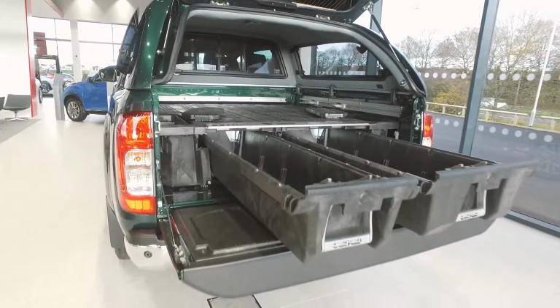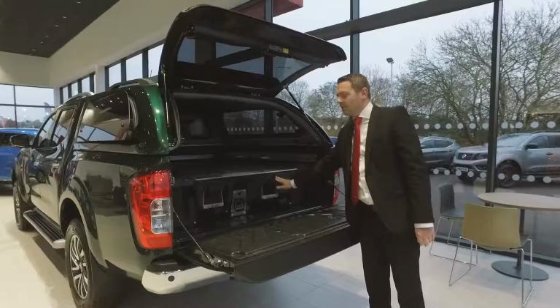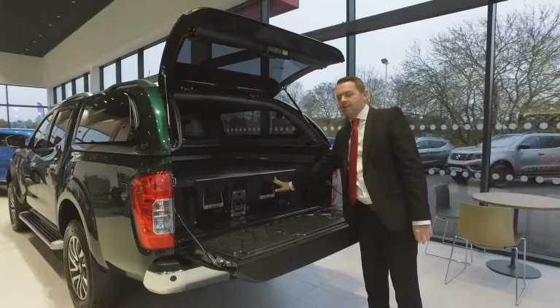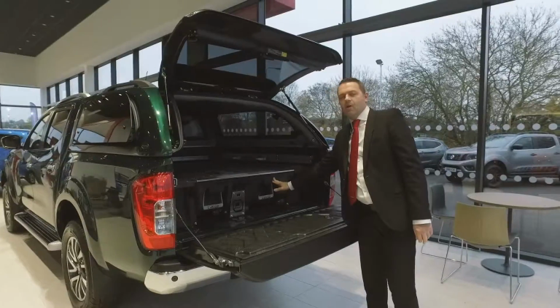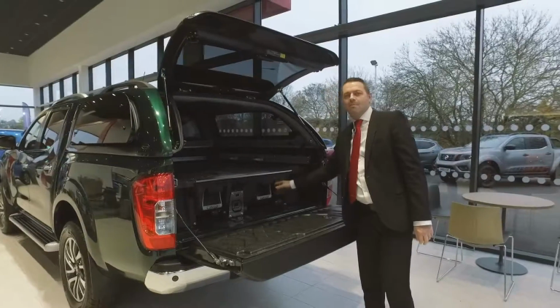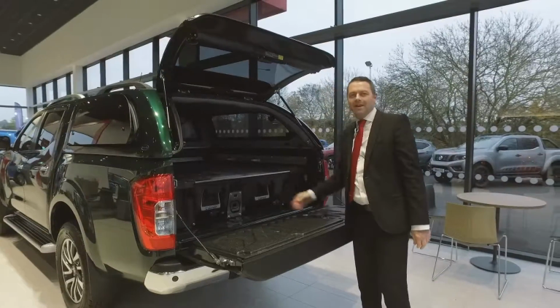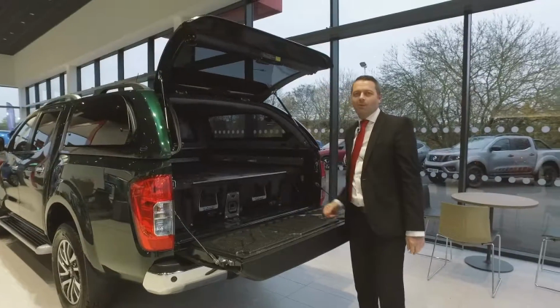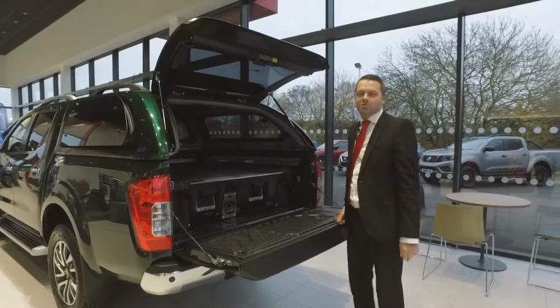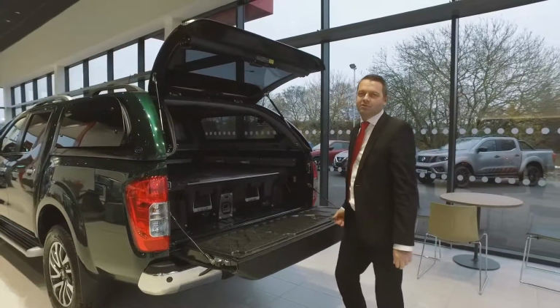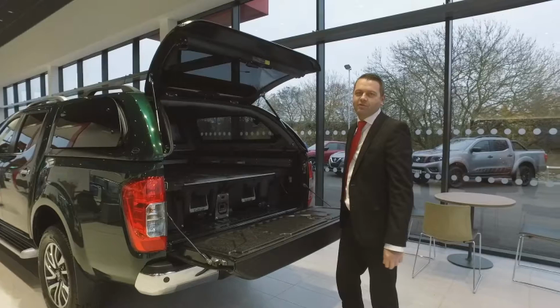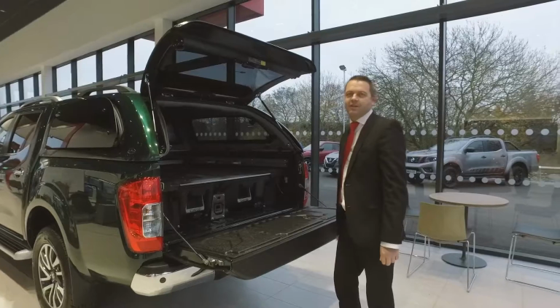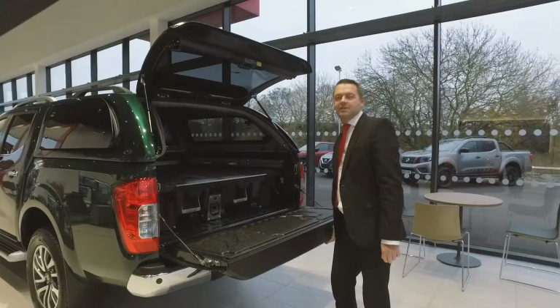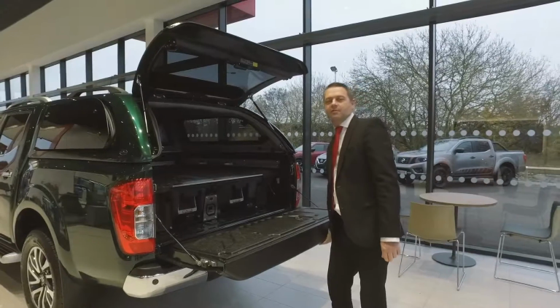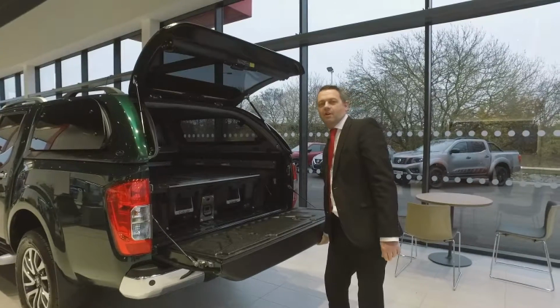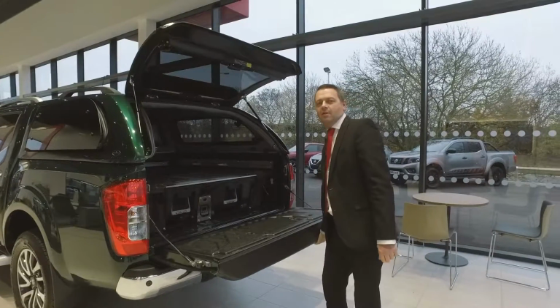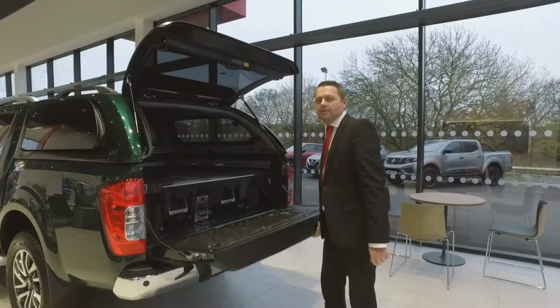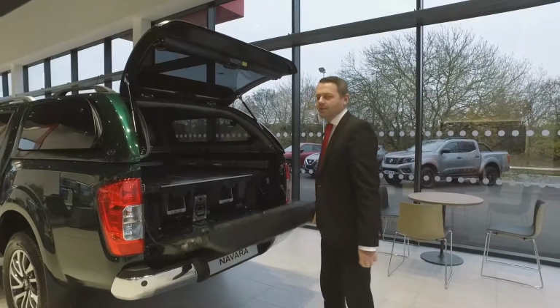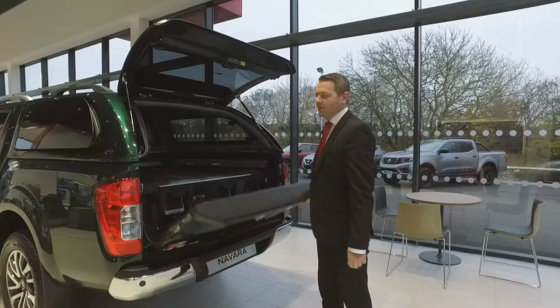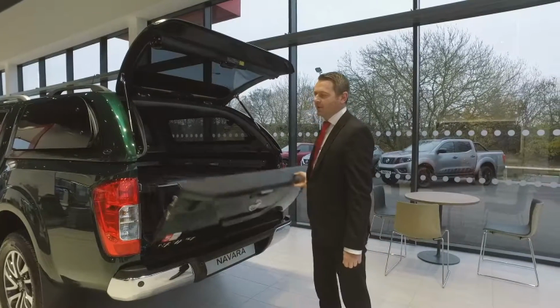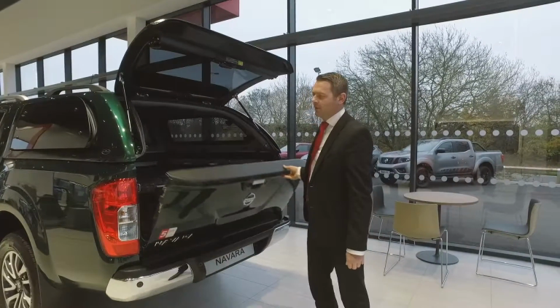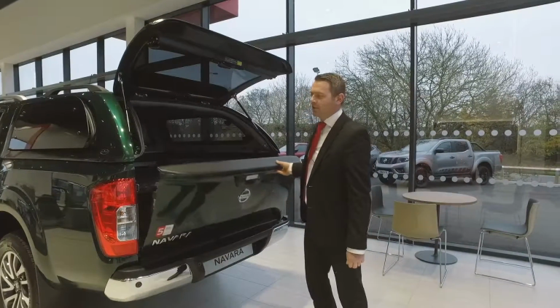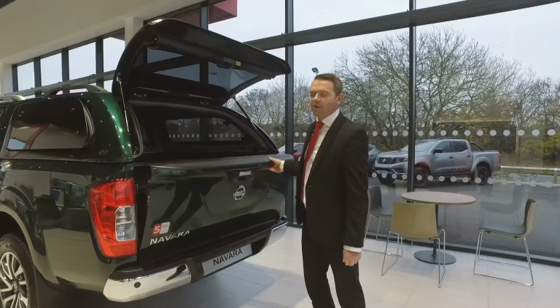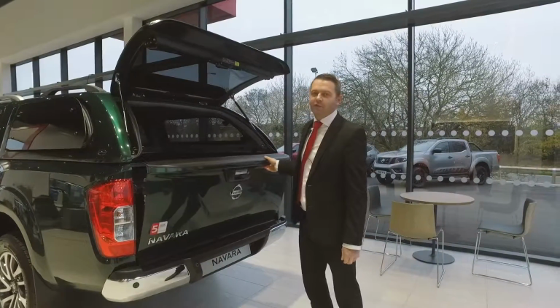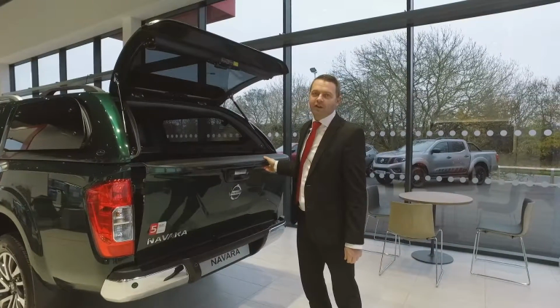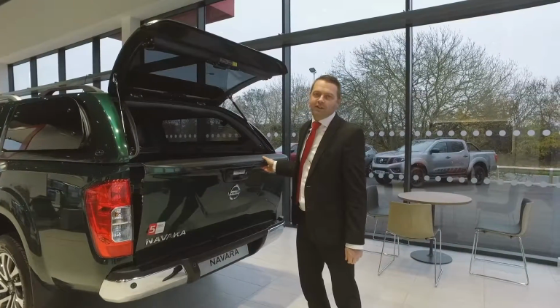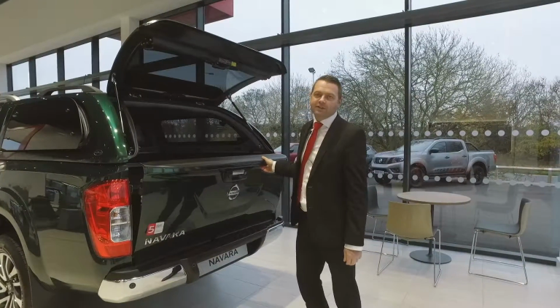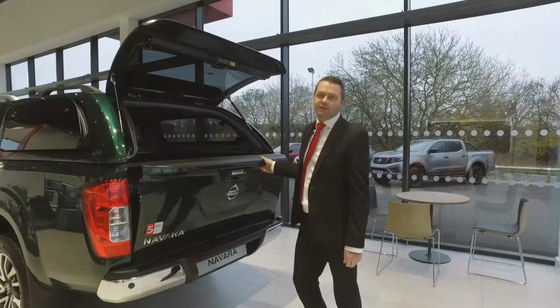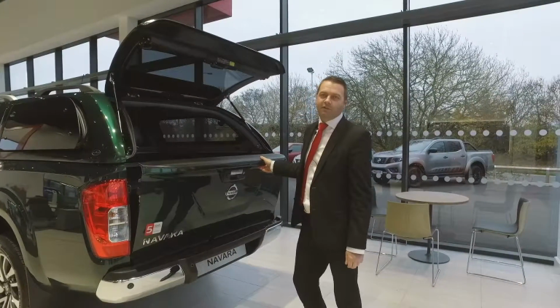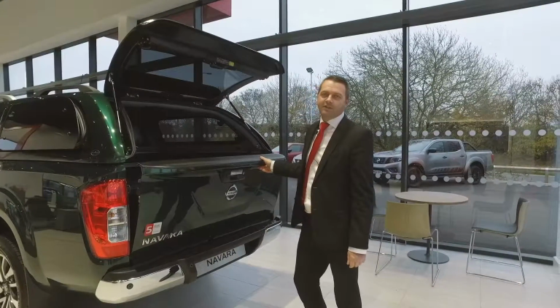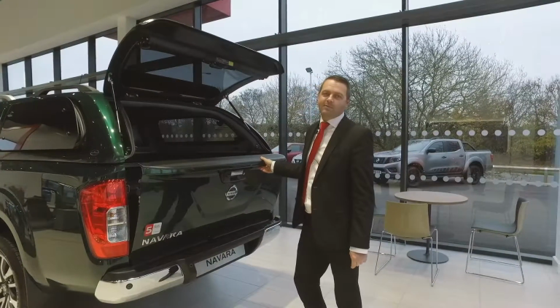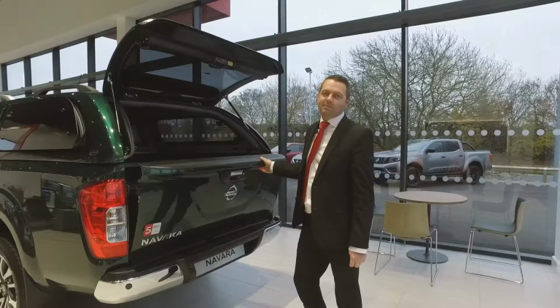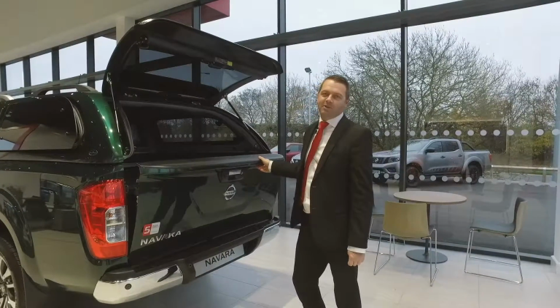There are many options for the Nissan Navara. You can configure these on the Nissan website.